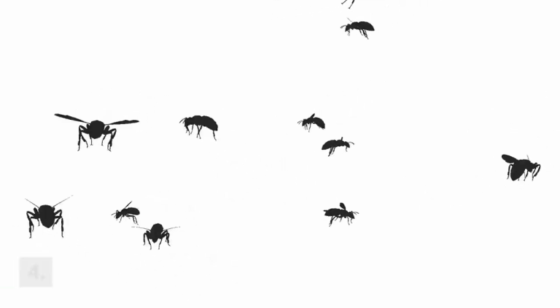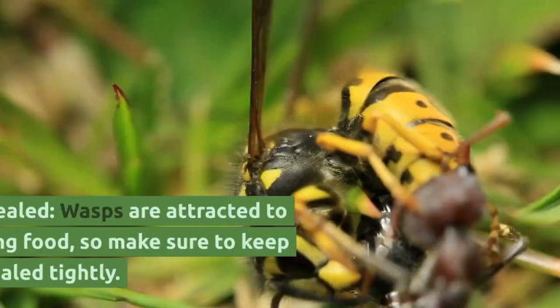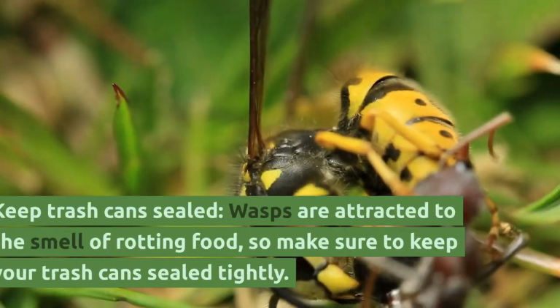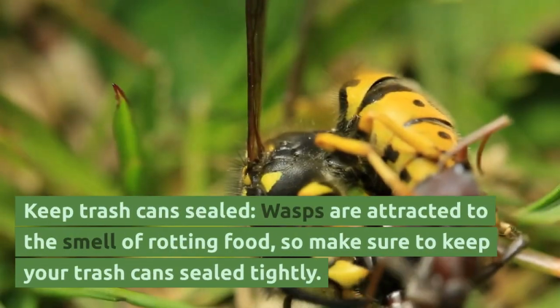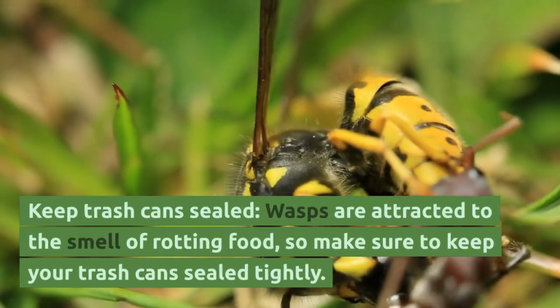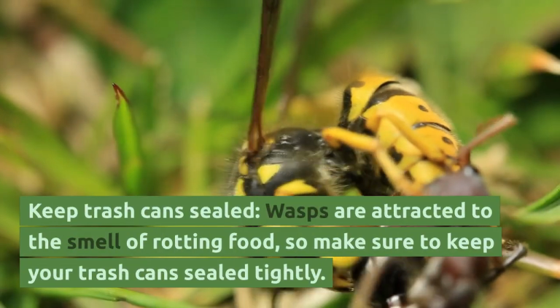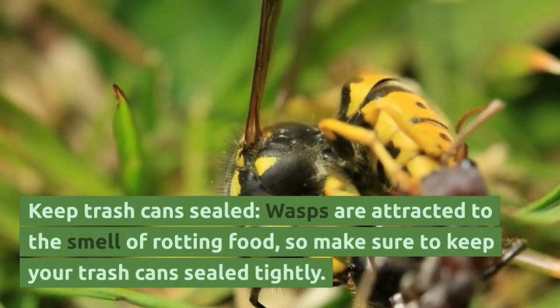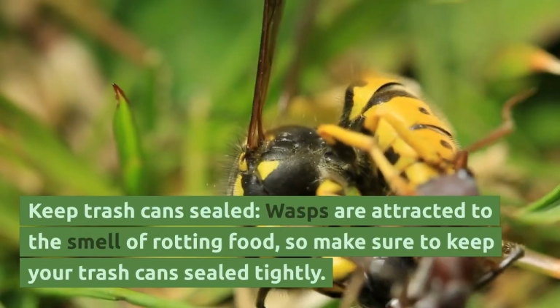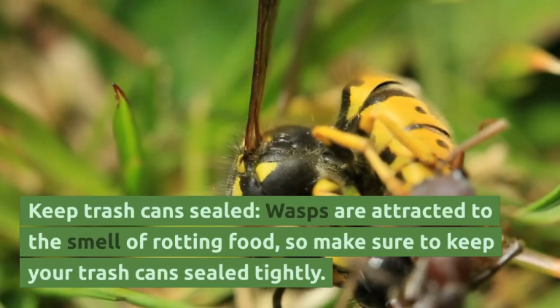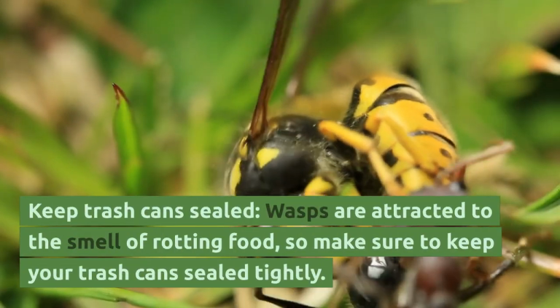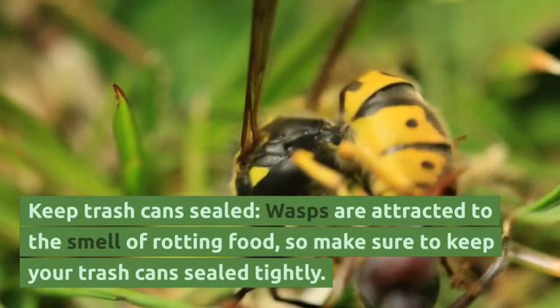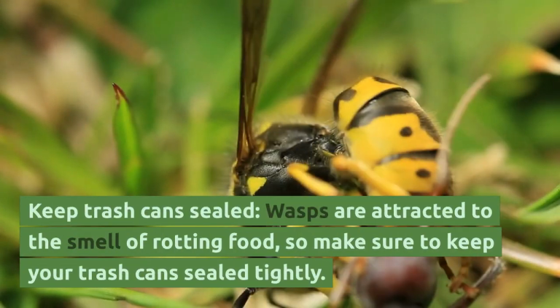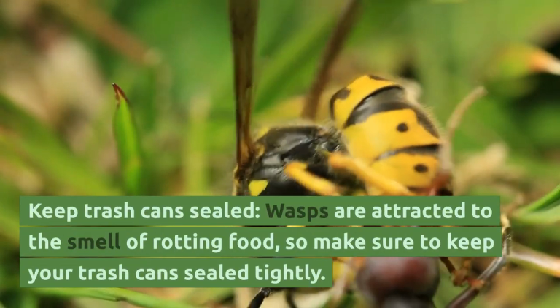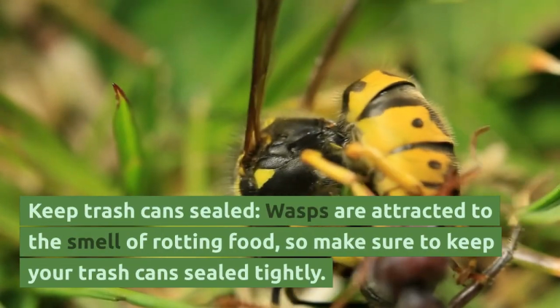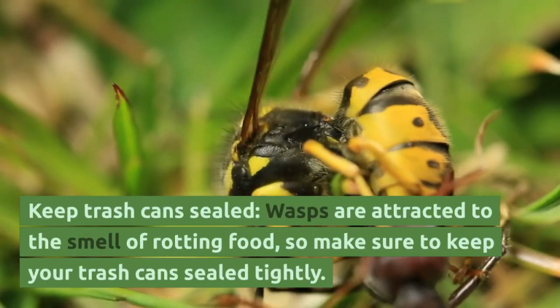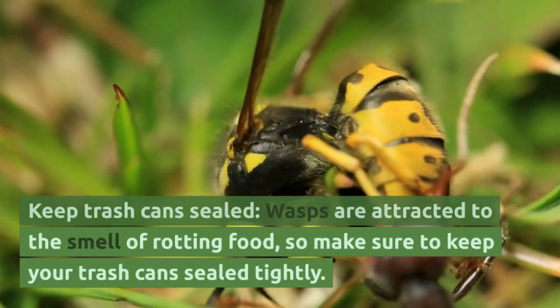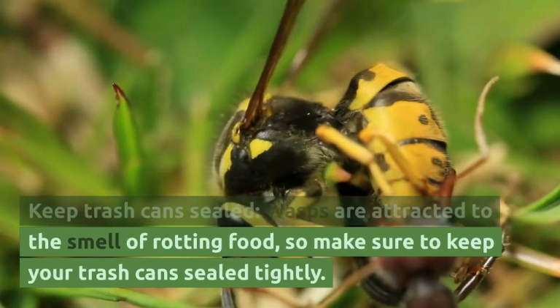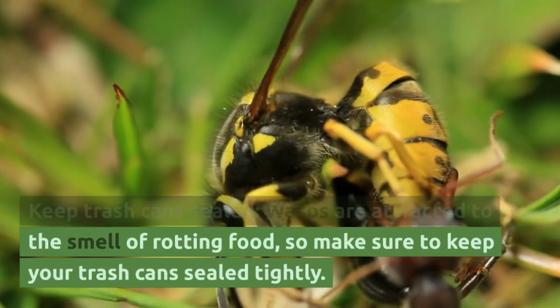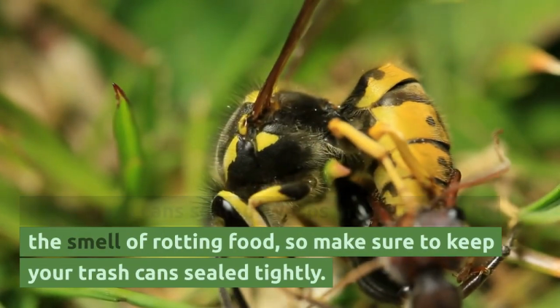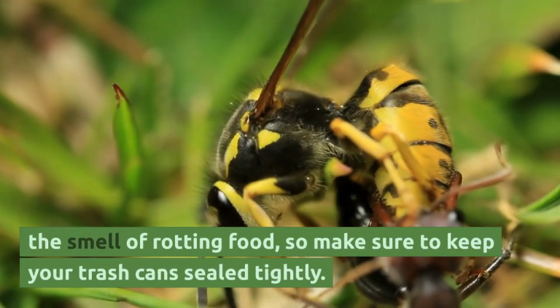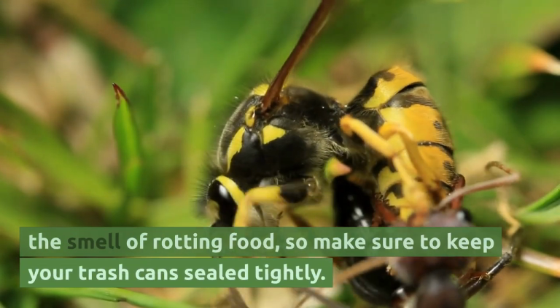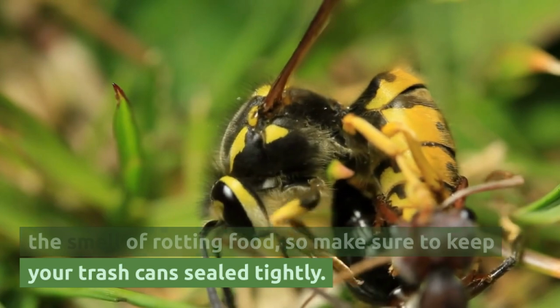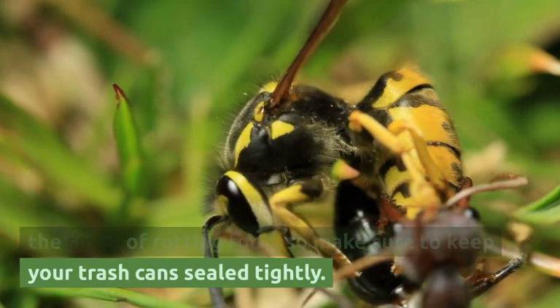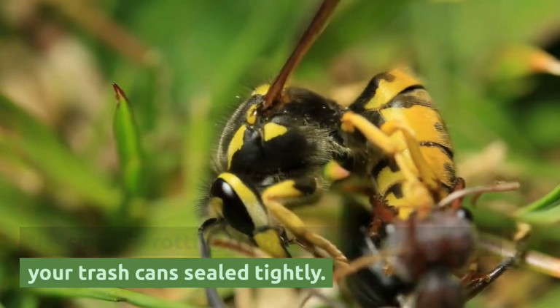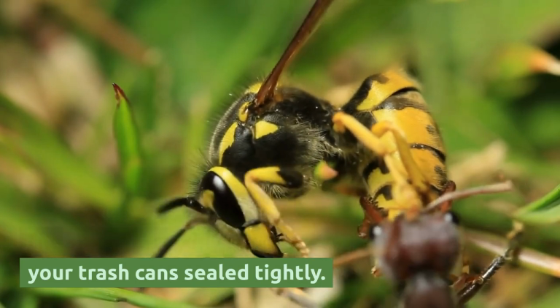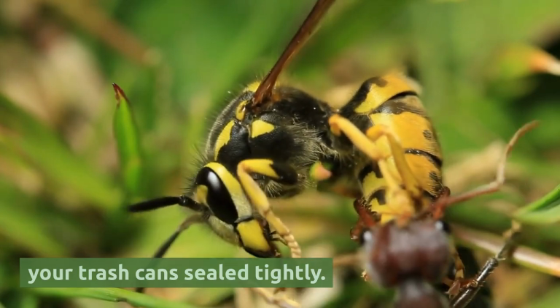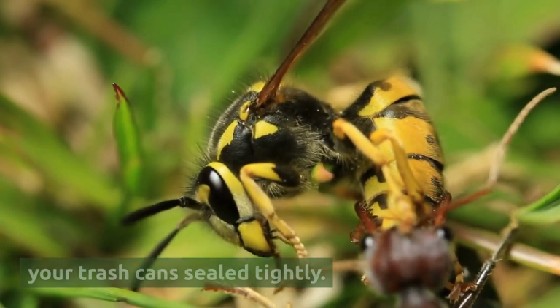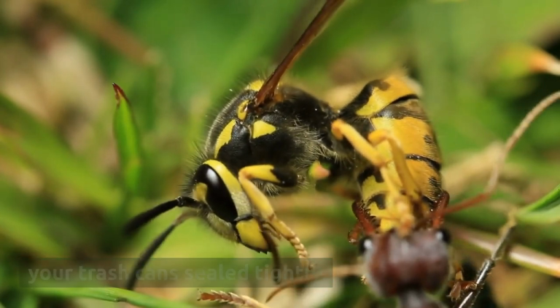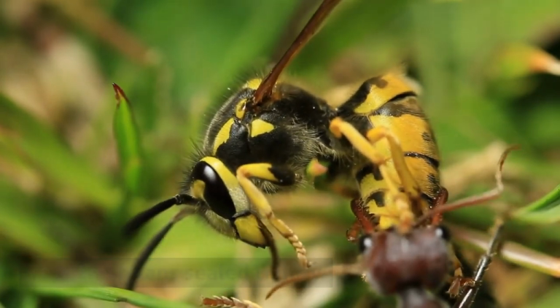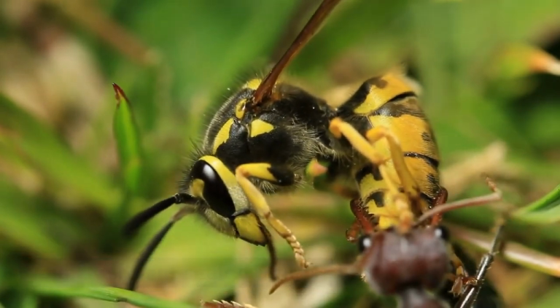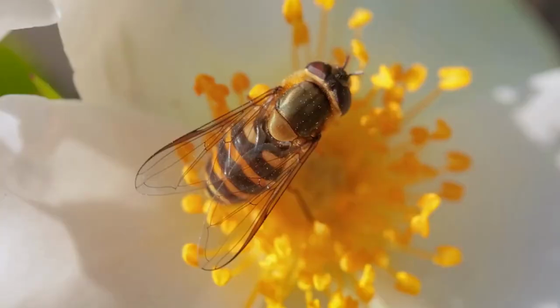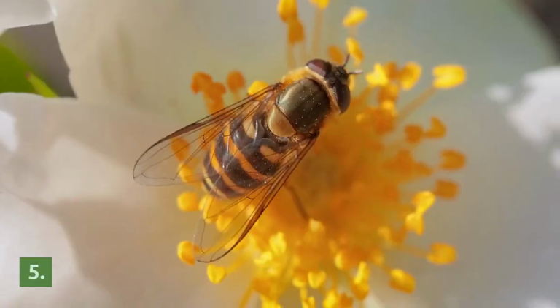Keep trash cans sealed. Wasps are attracted to the smell of rotting food, so make sure to keep your trash cans sealed tightly.